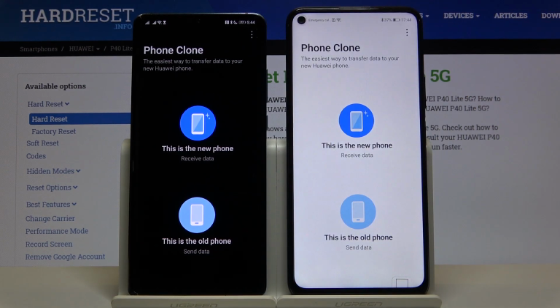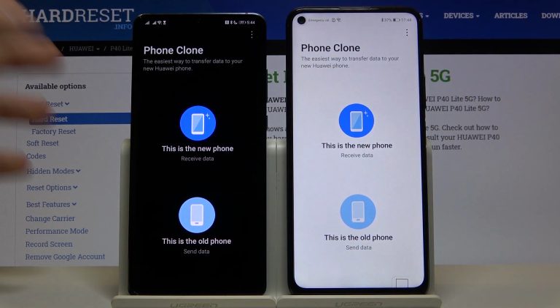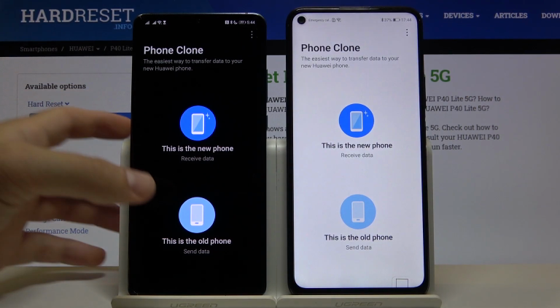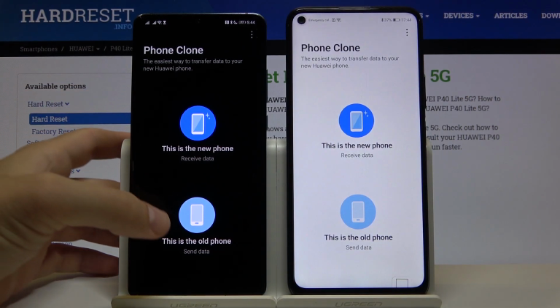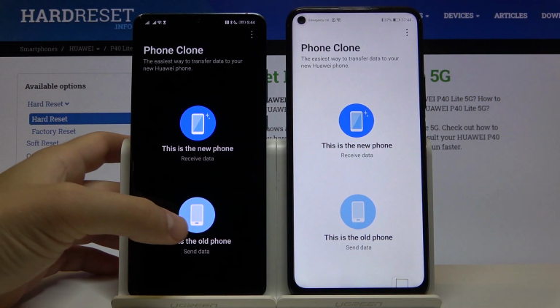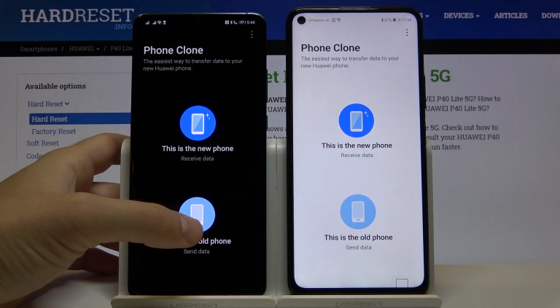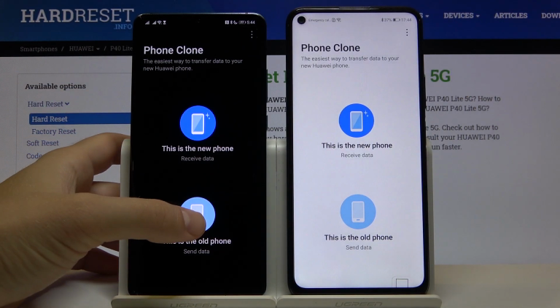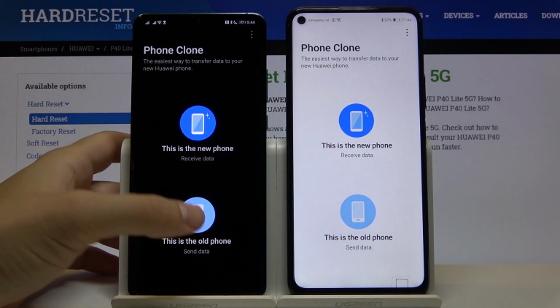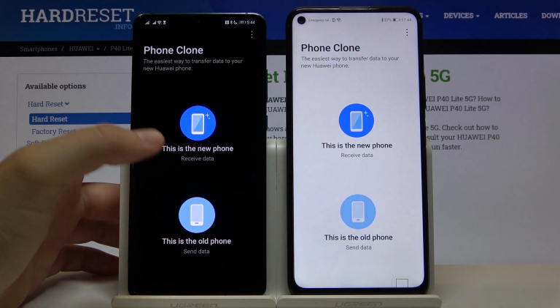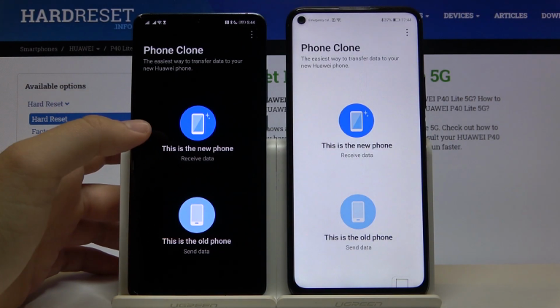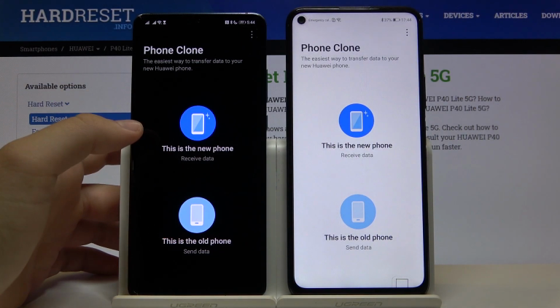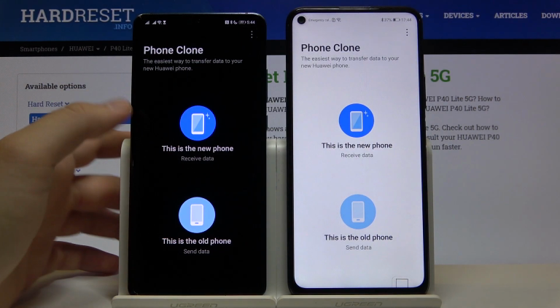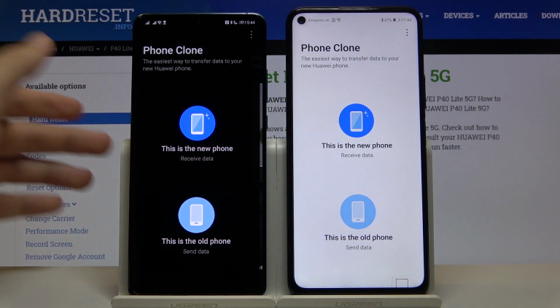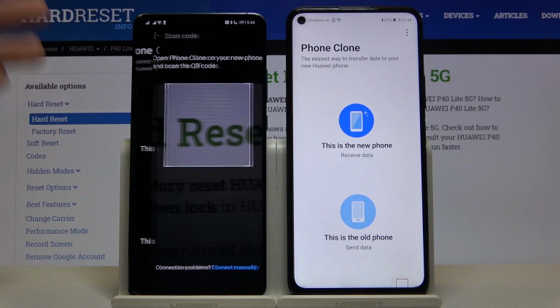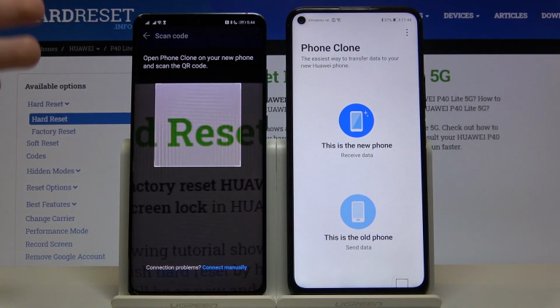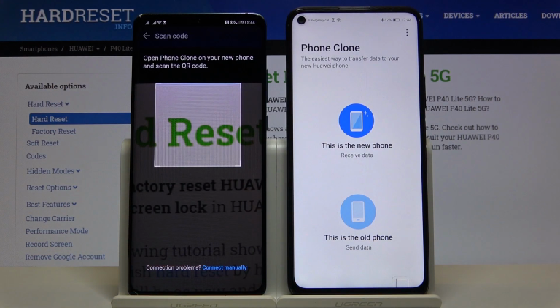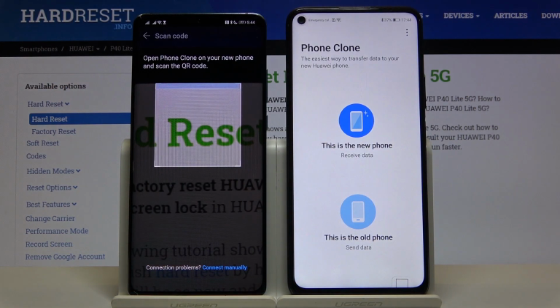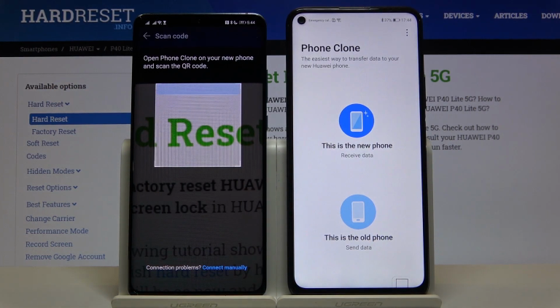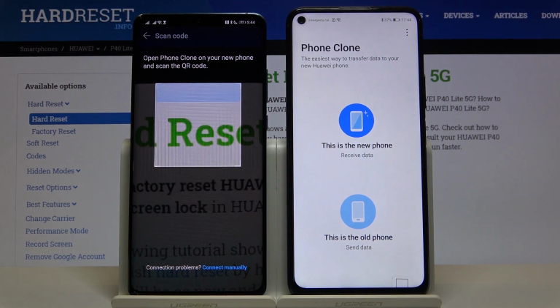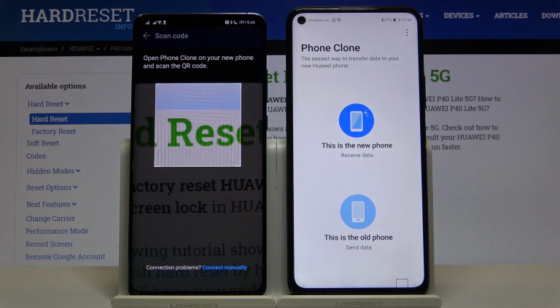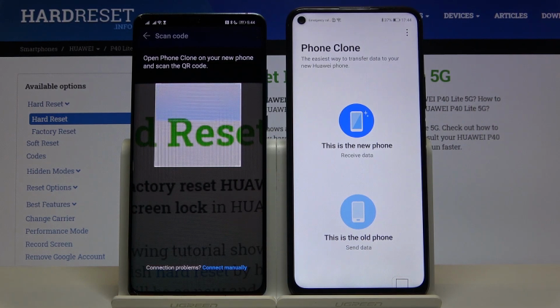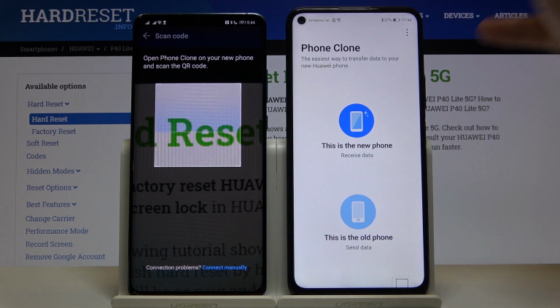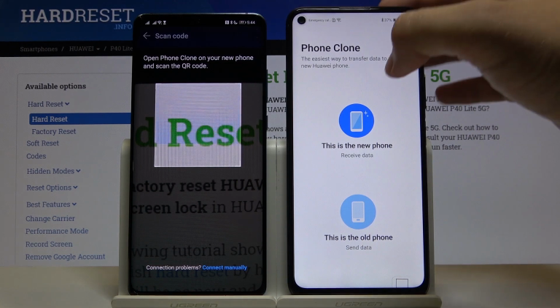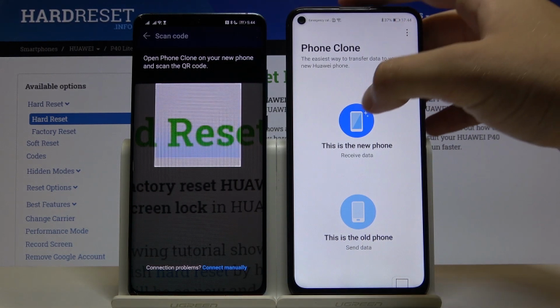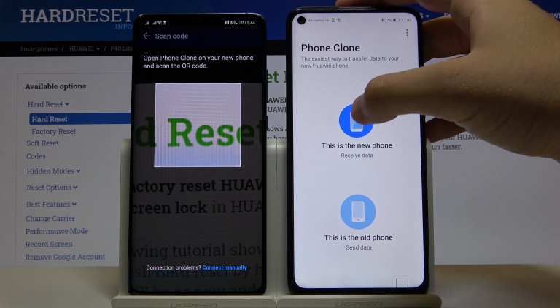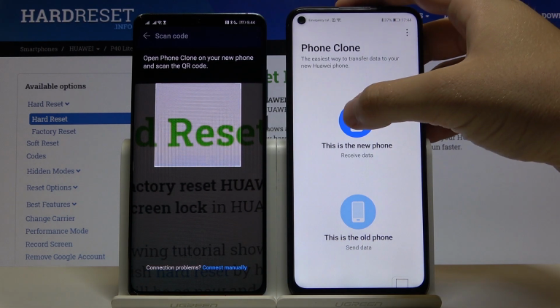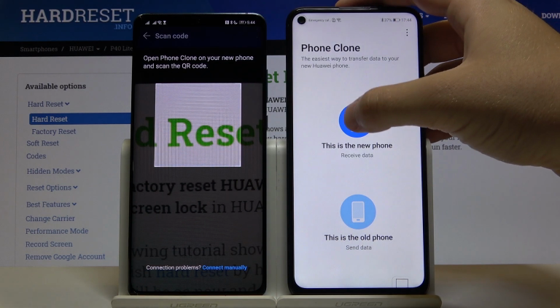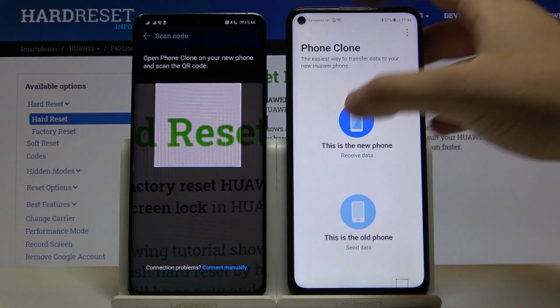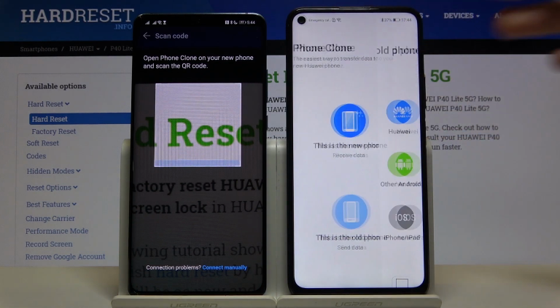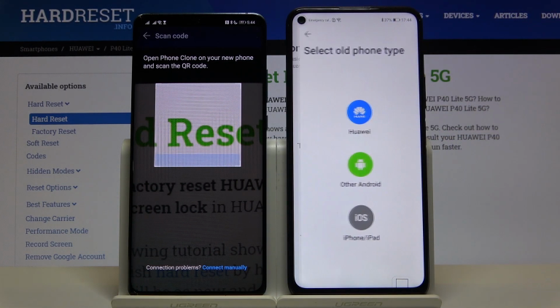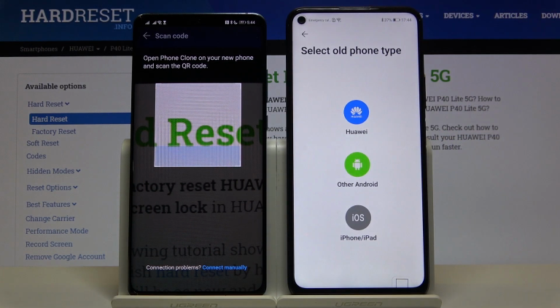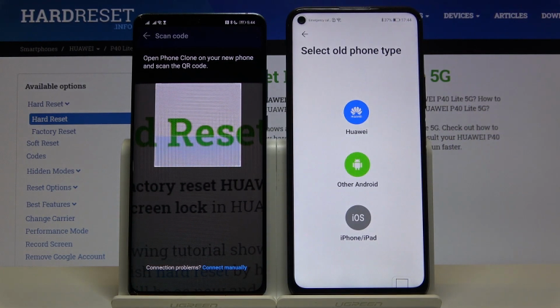Click 'This is the old phone' on the smartphone with the Play Store, and 'New phone' on your Huawei P40 Lite 5G.